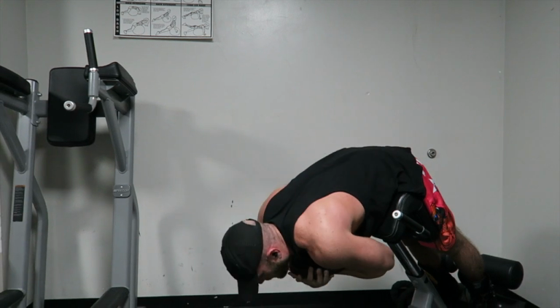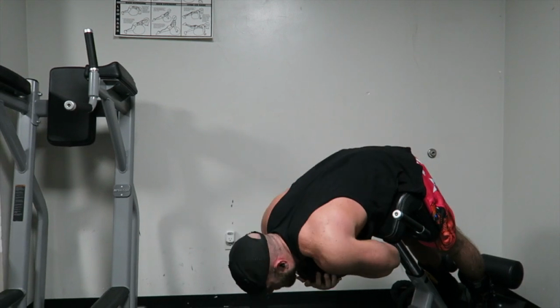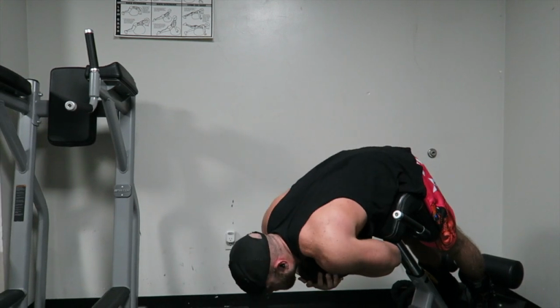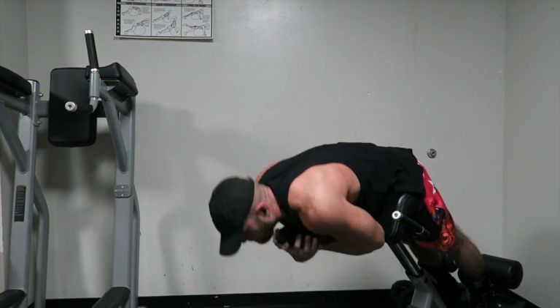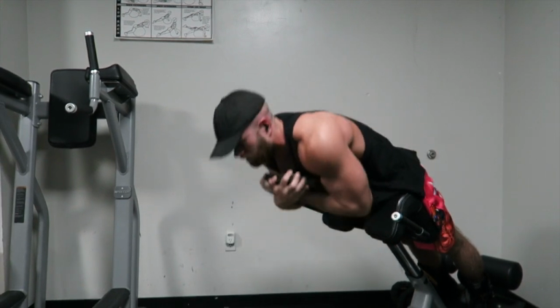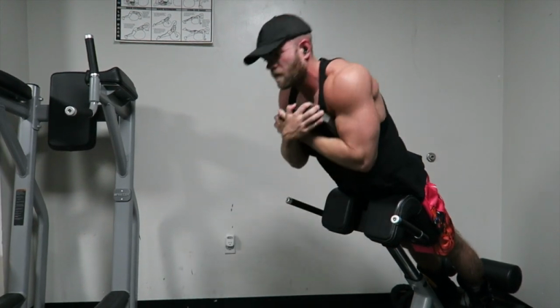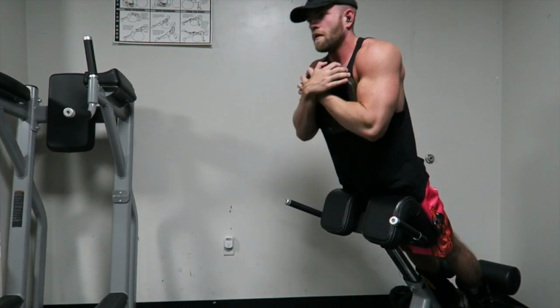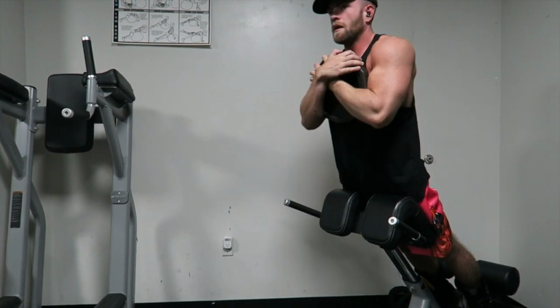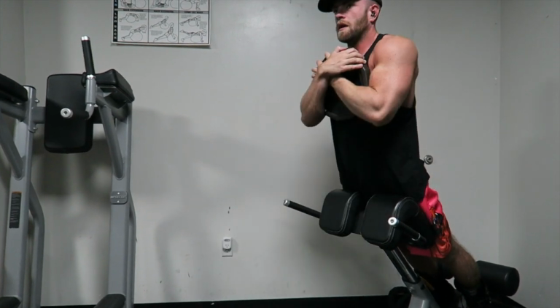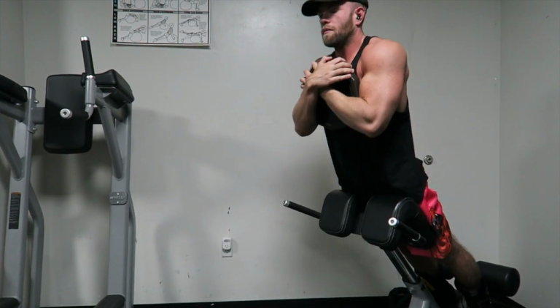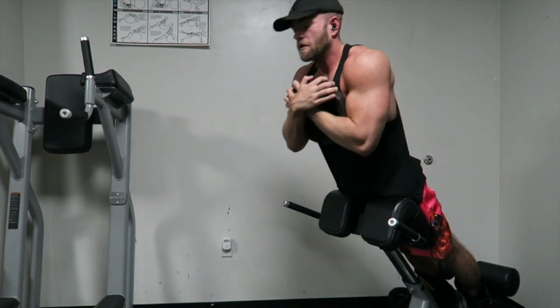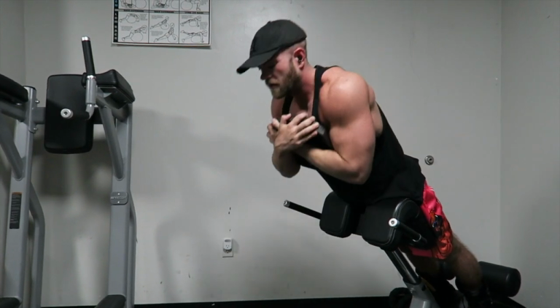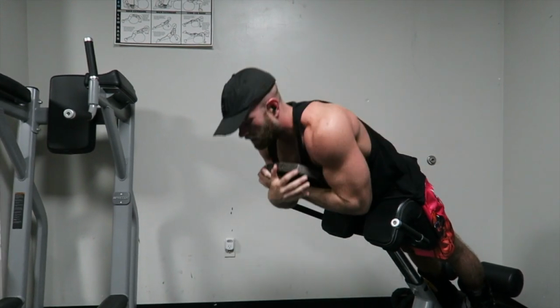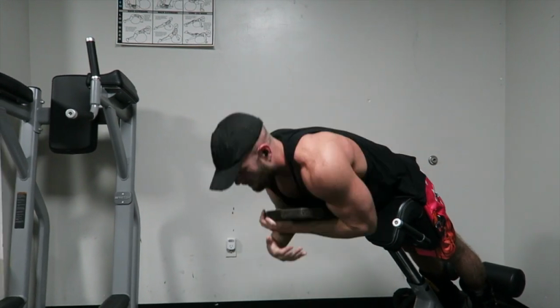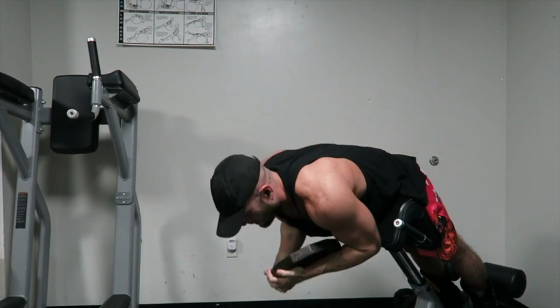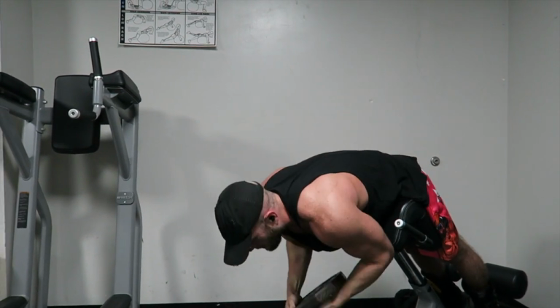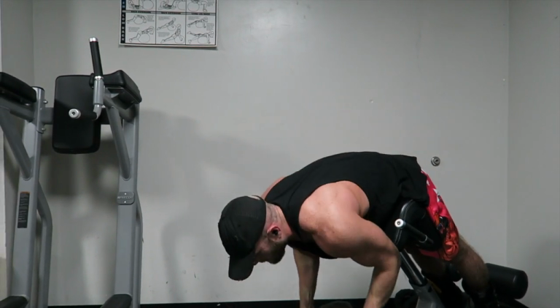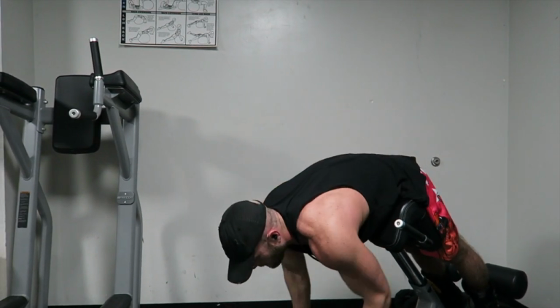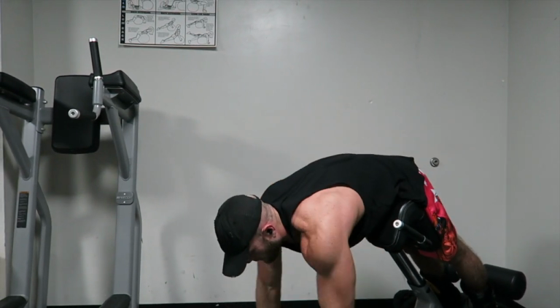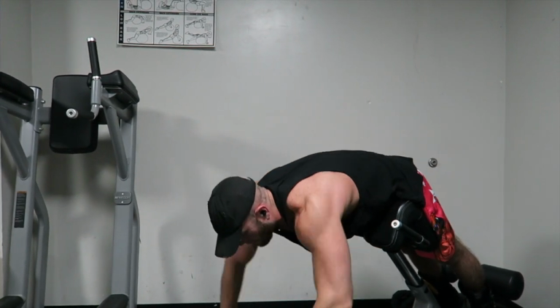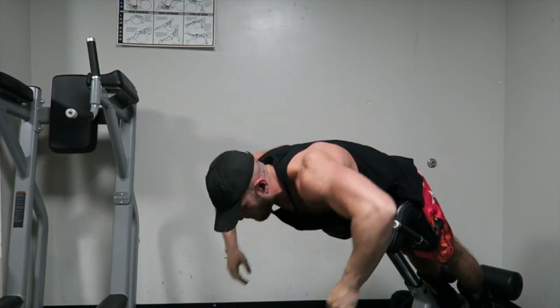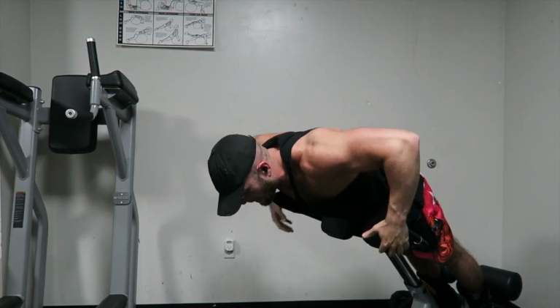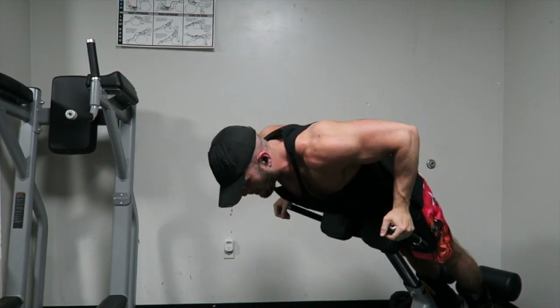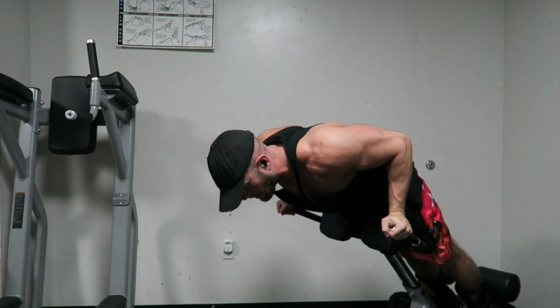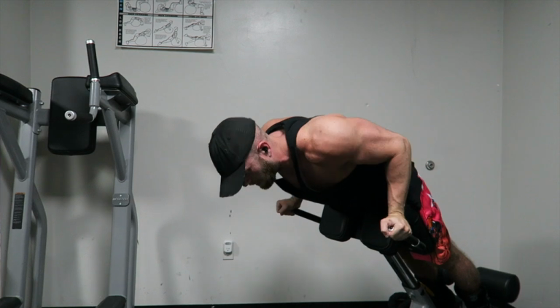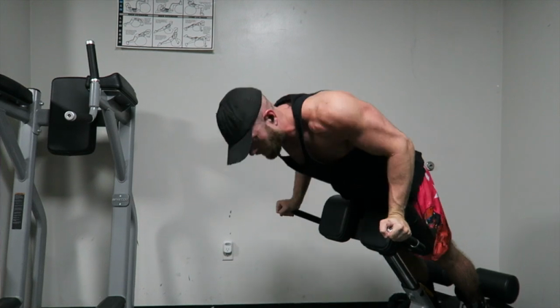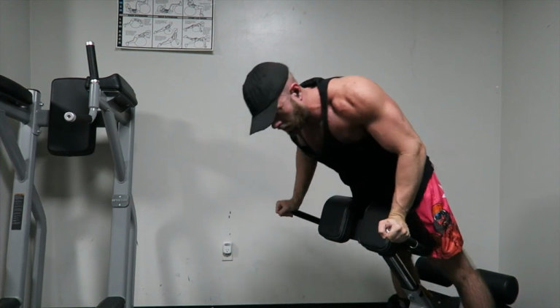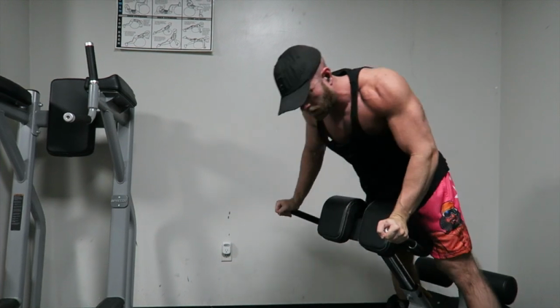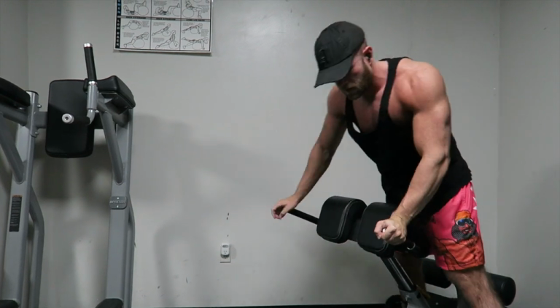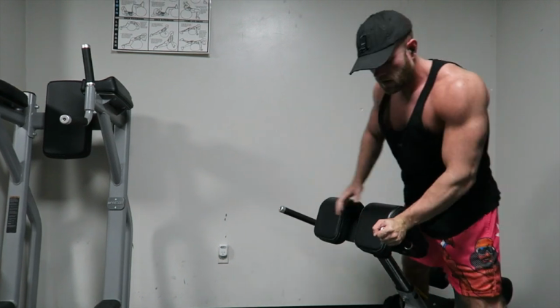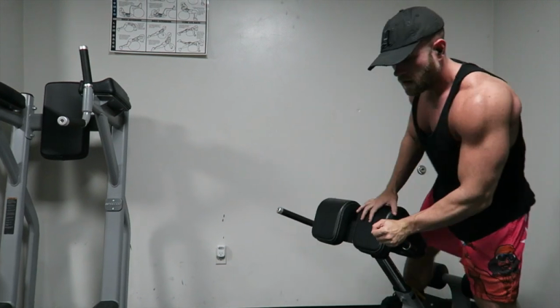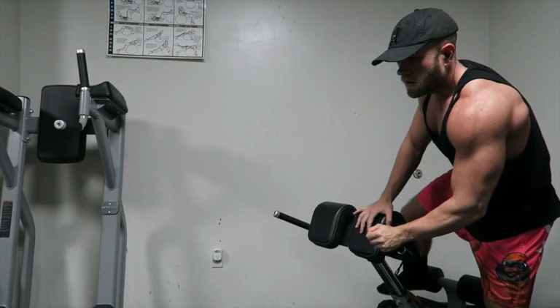I've only recently, within the past year, started adding a weight. Before I just did bodyweight and do 15 or 20 reps.